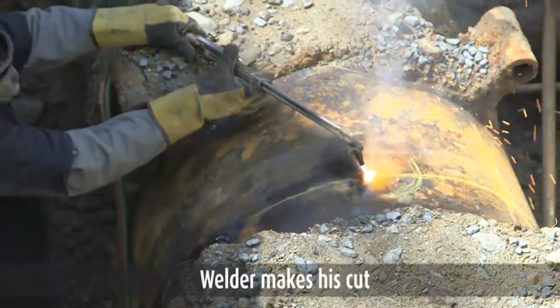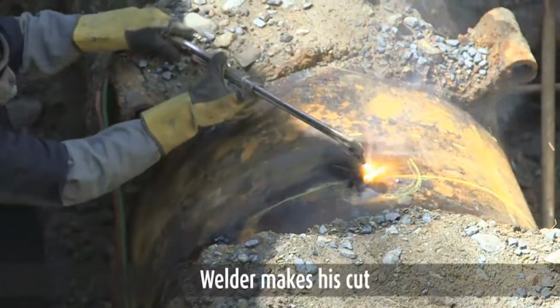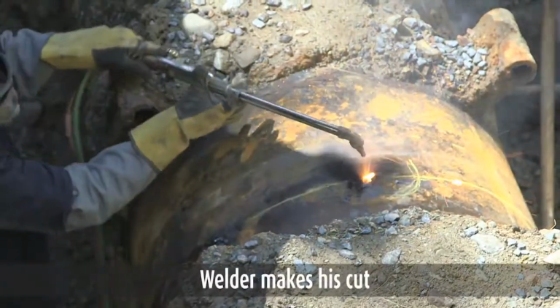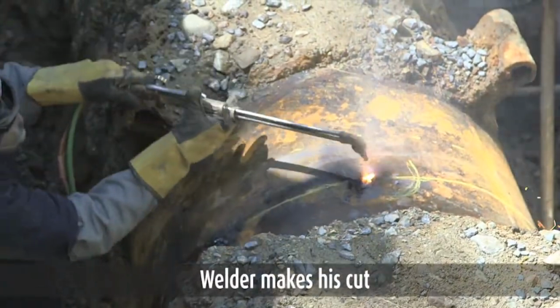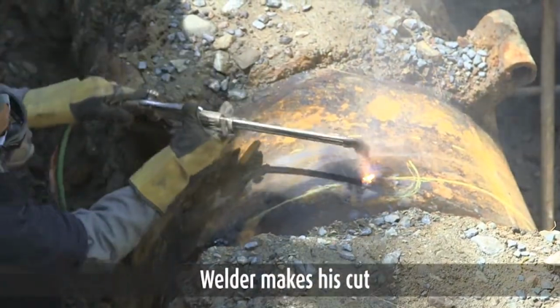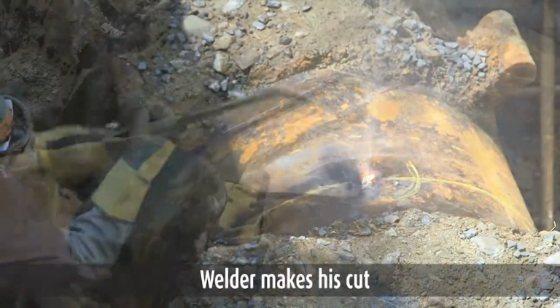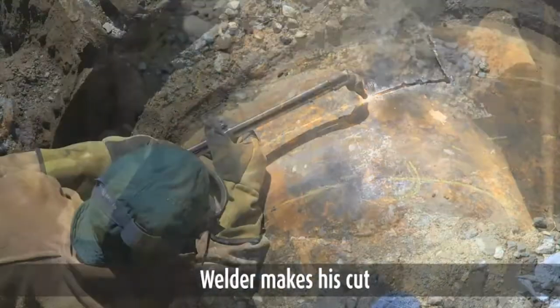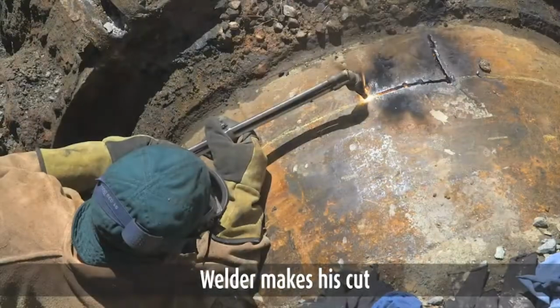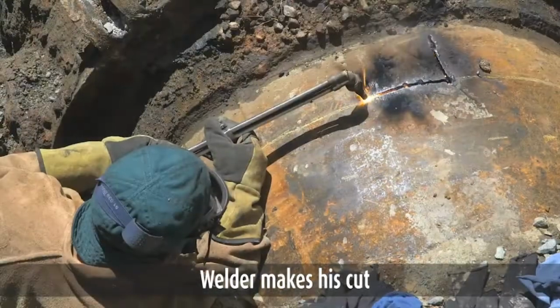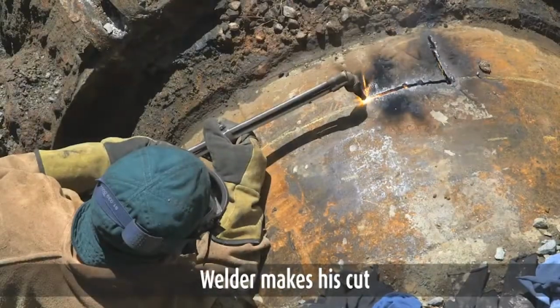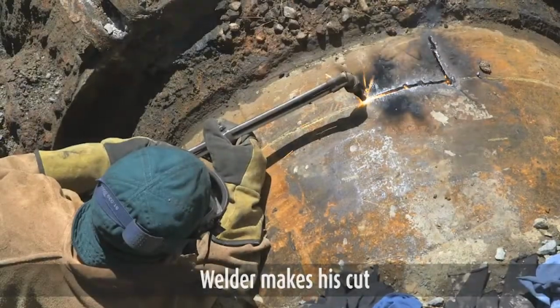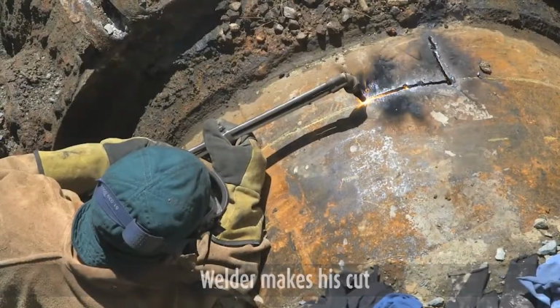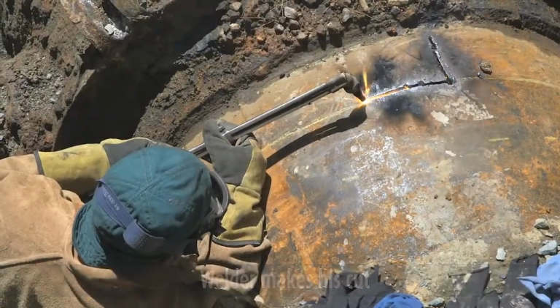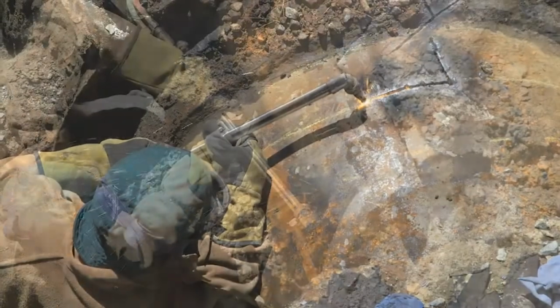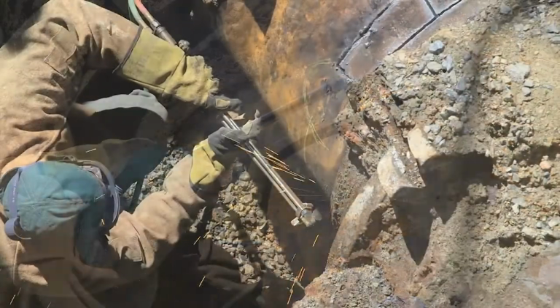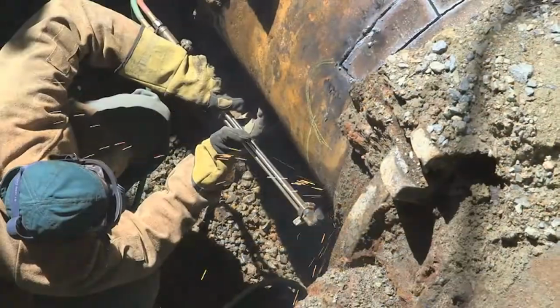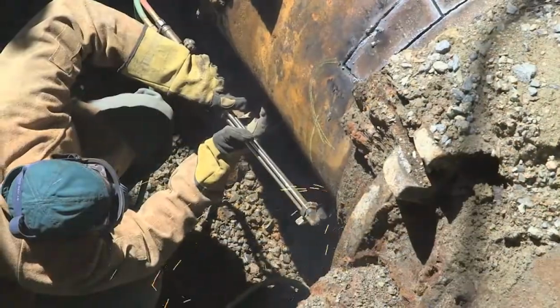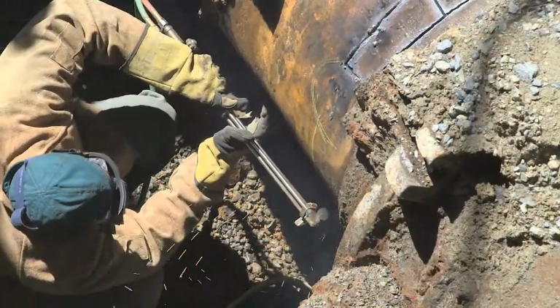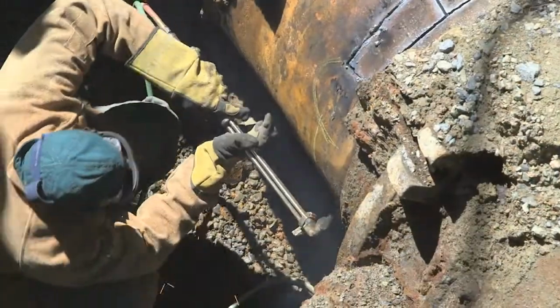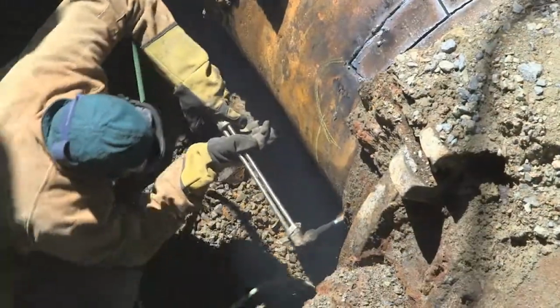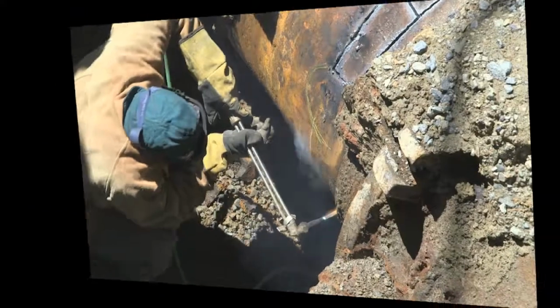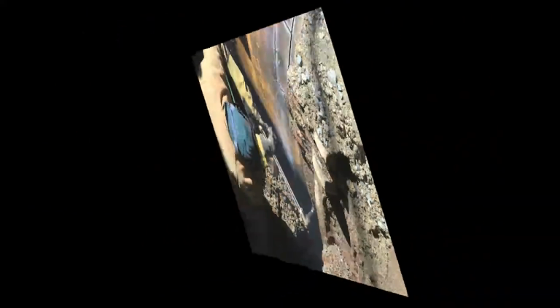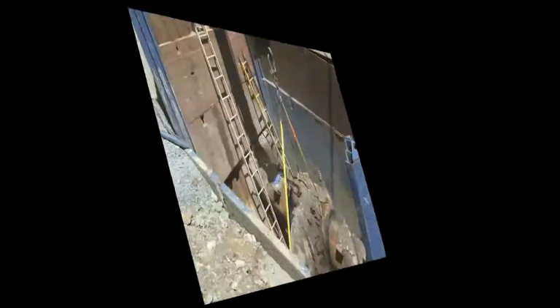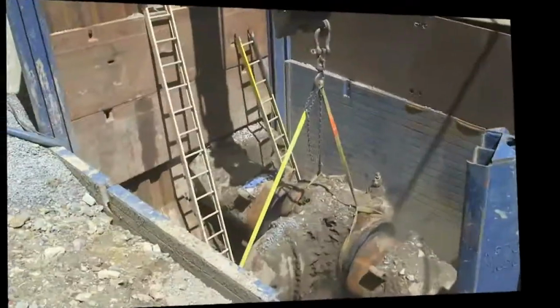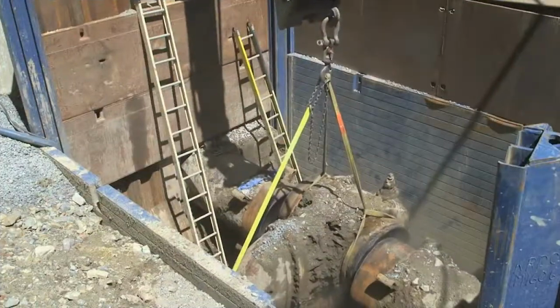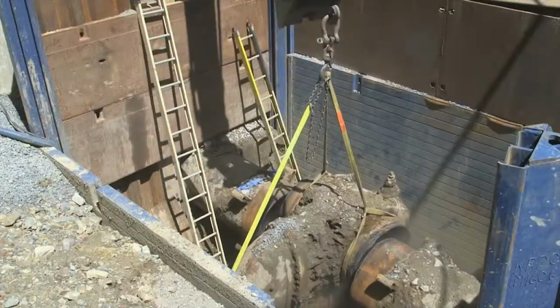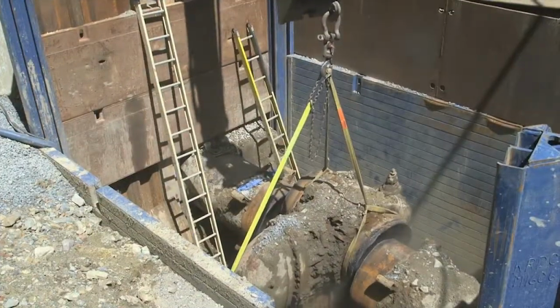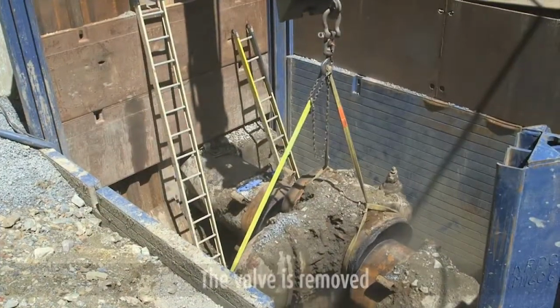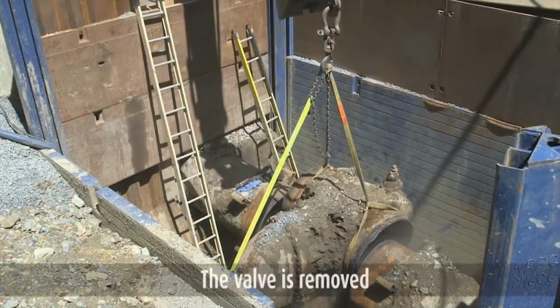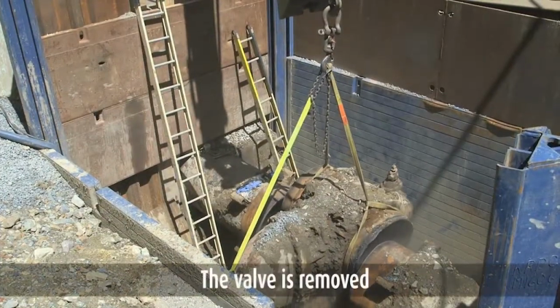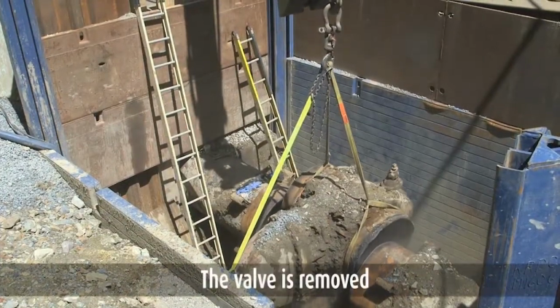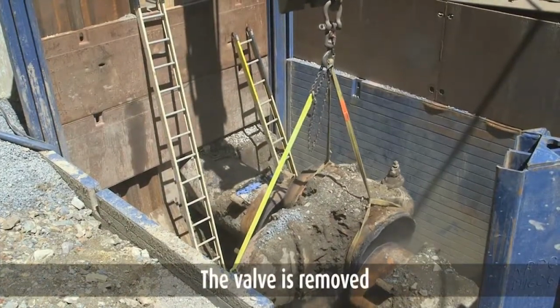The welder makes his cut. The valve is removed.